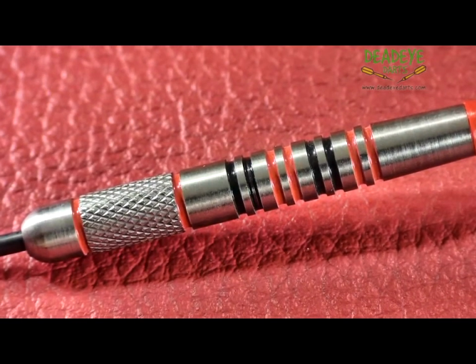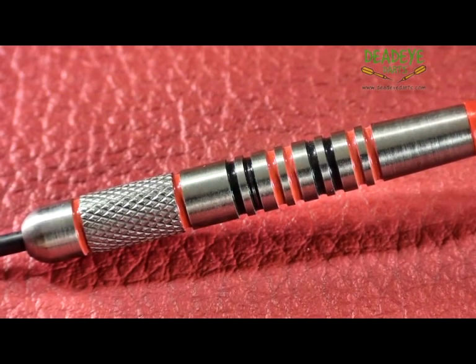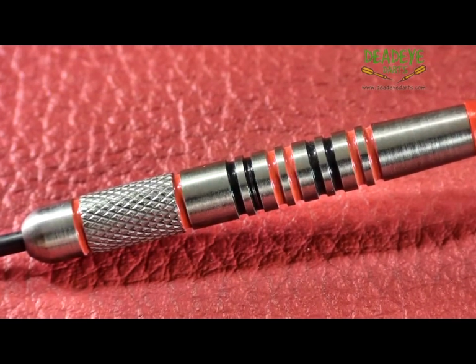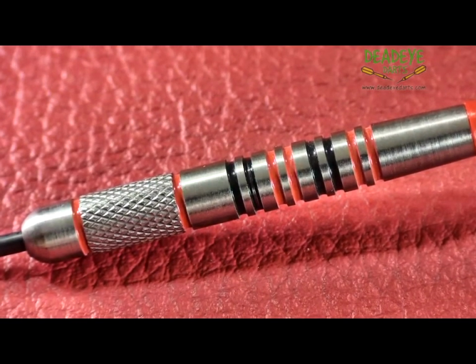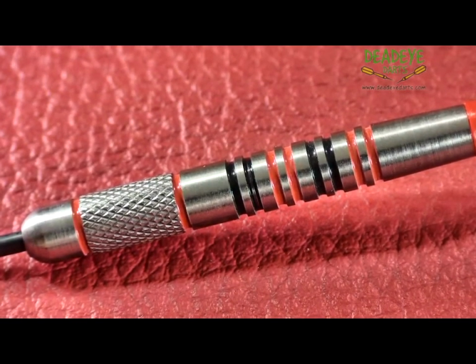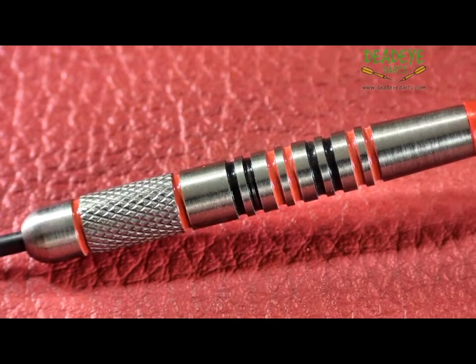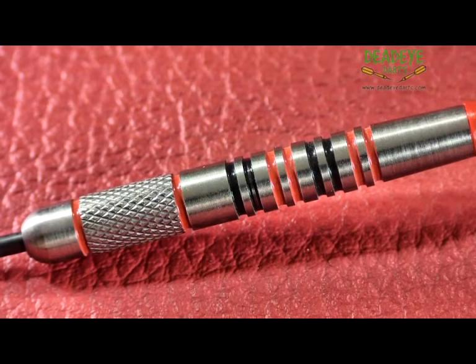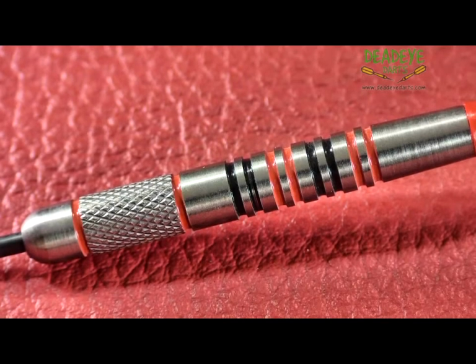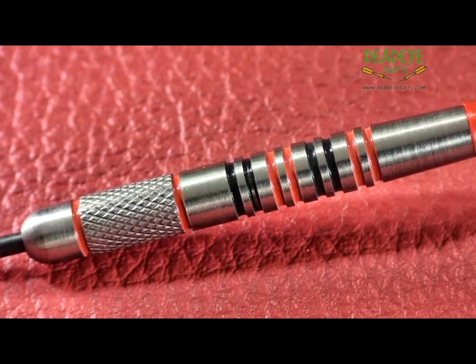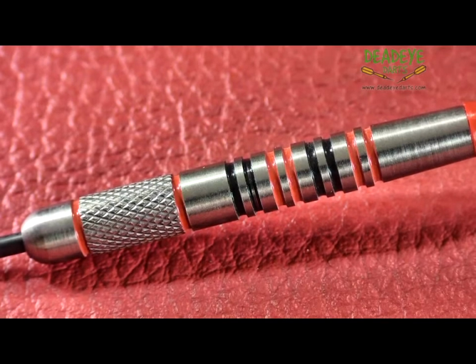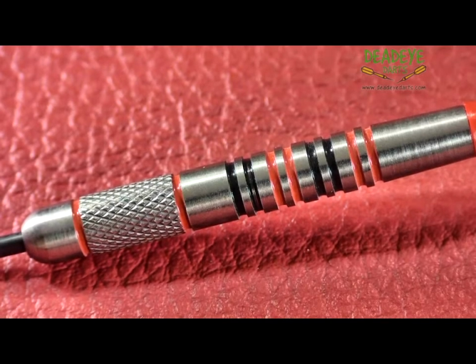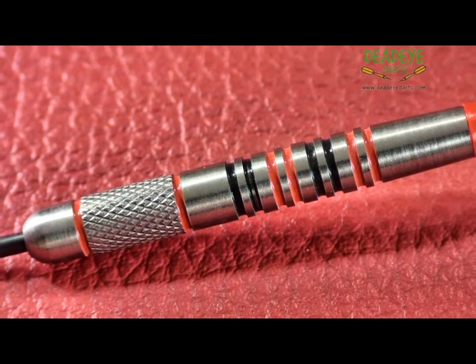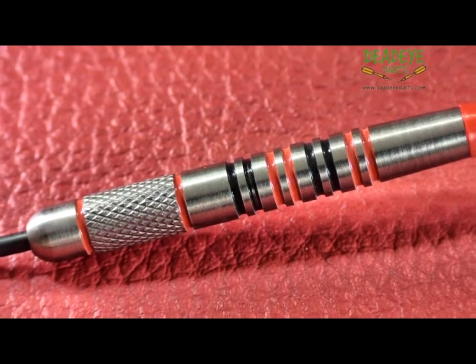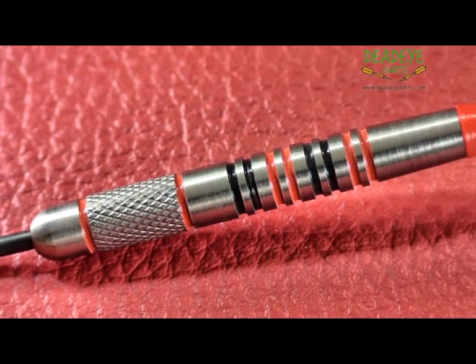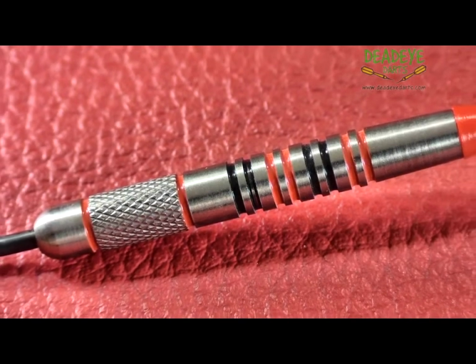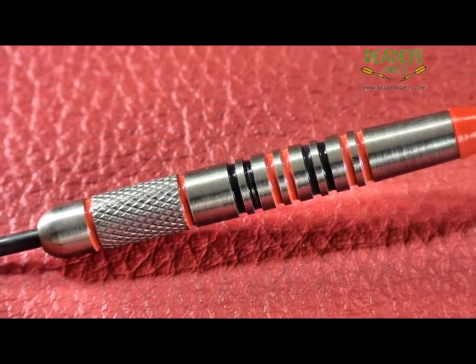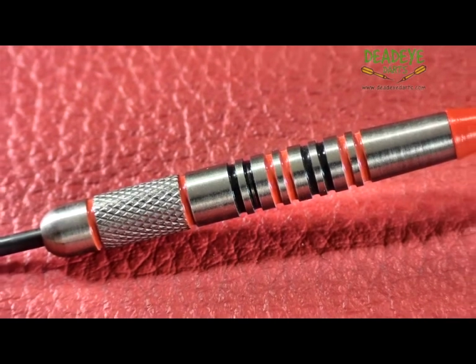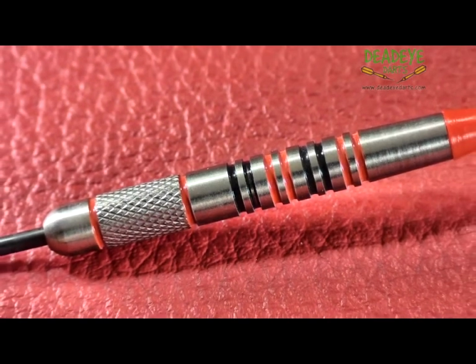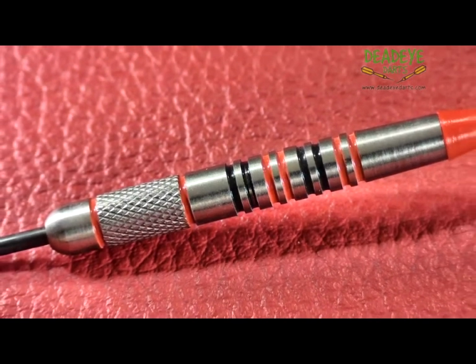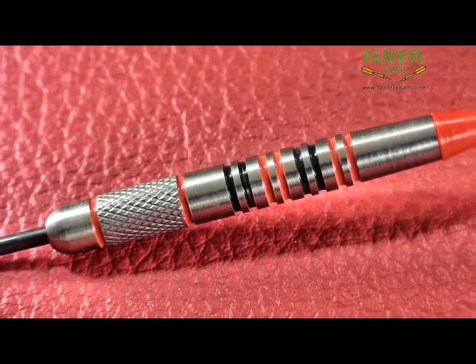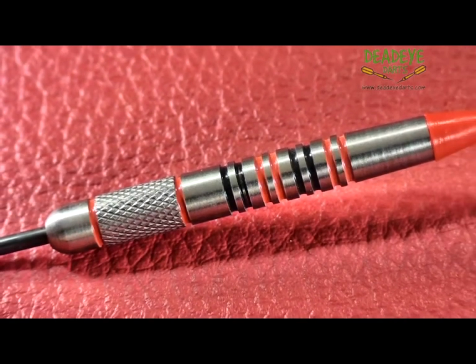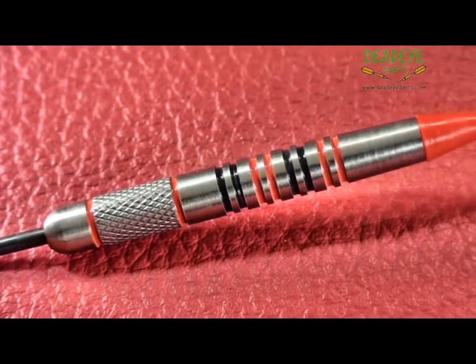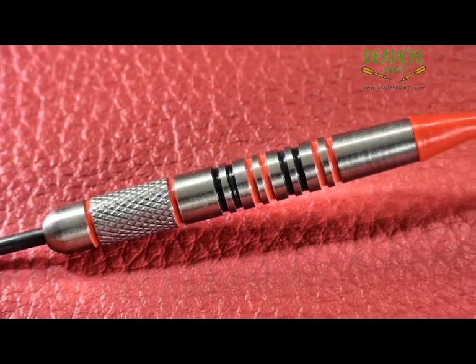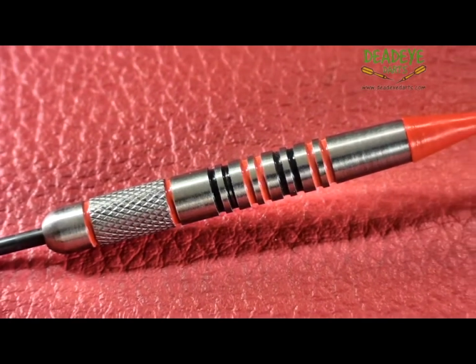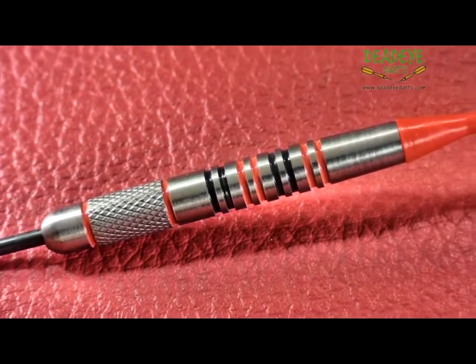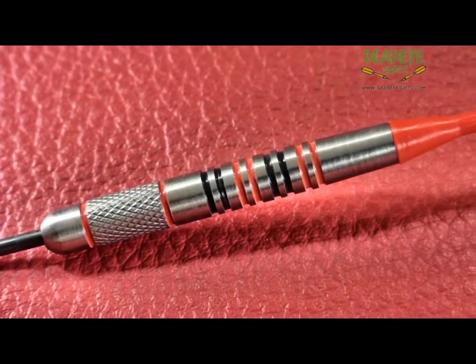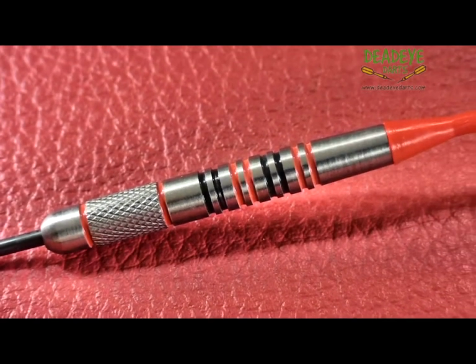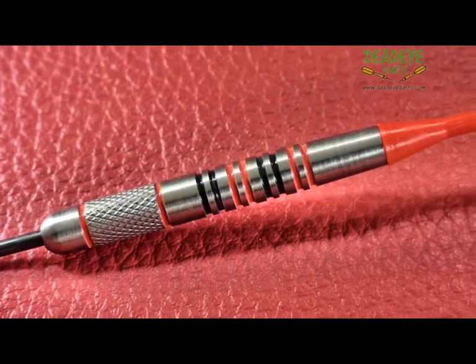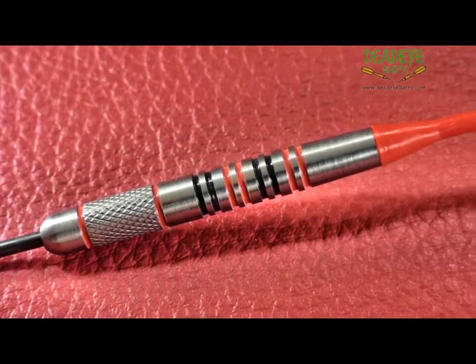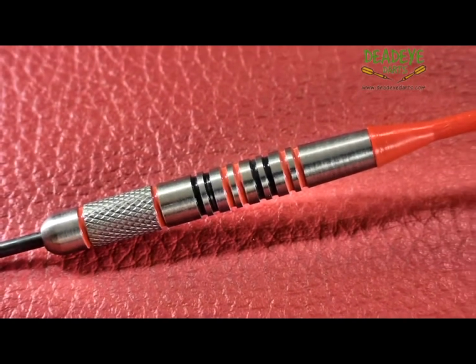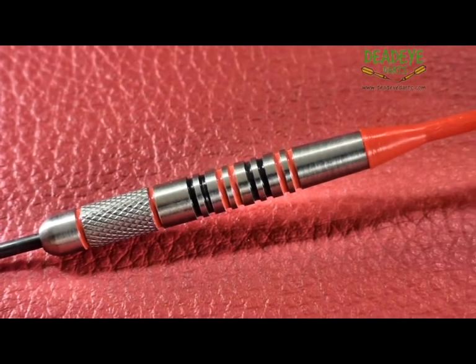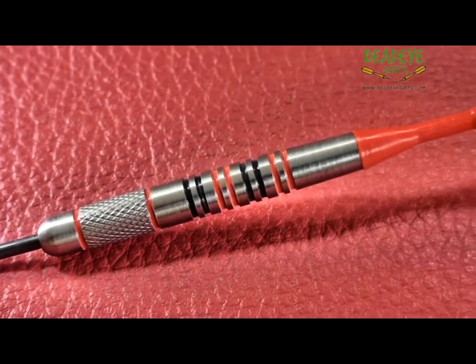Please note that over time the actual colours and designs of the shafts, flights and barrel wallet may vary from those shown in this video.